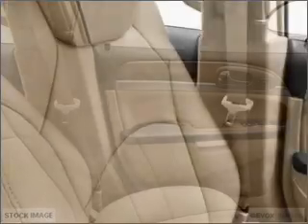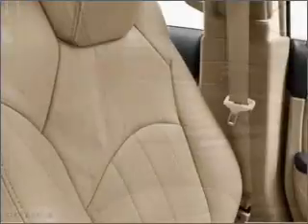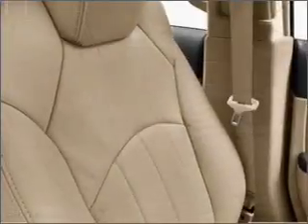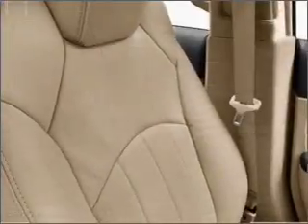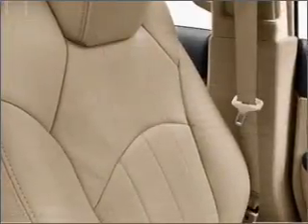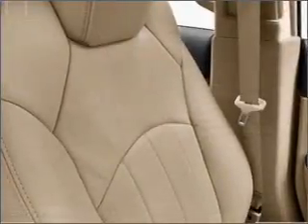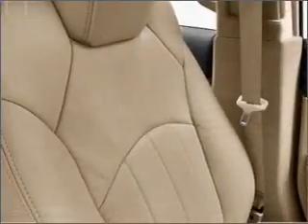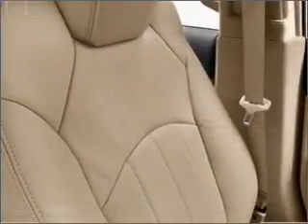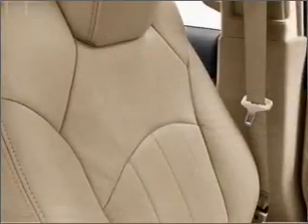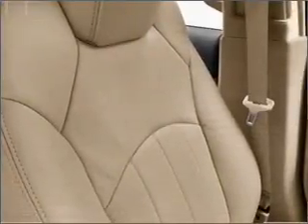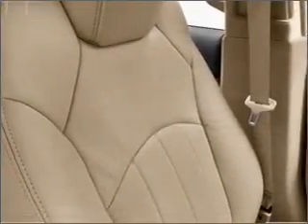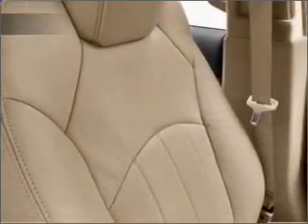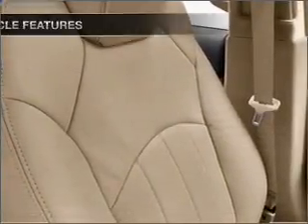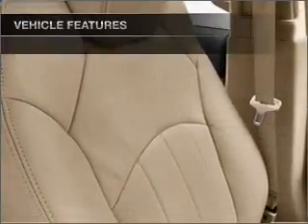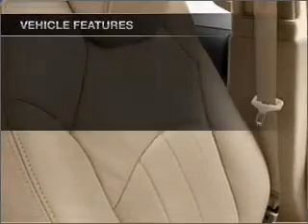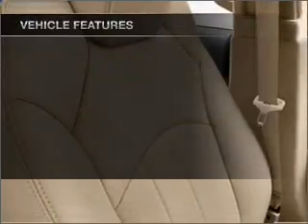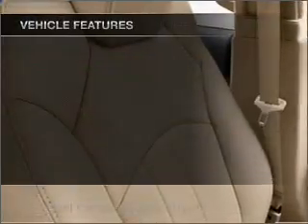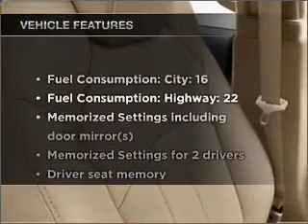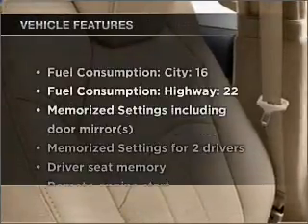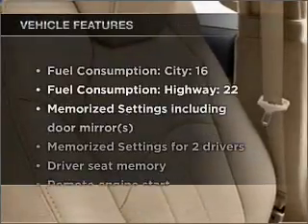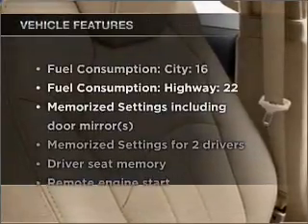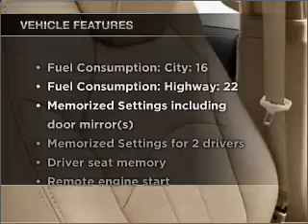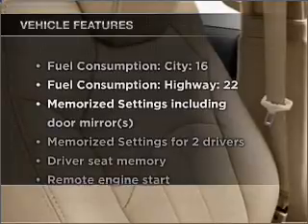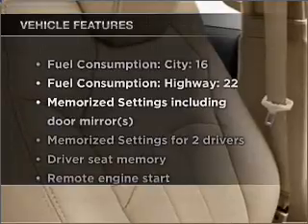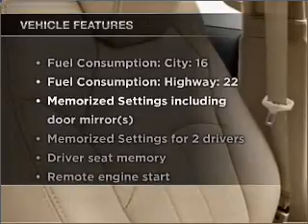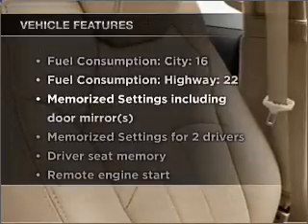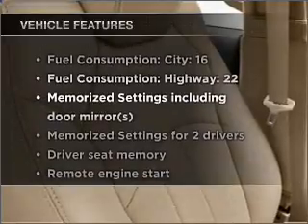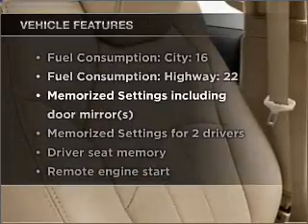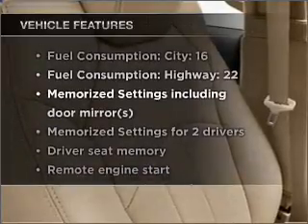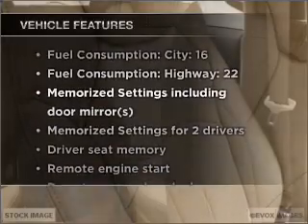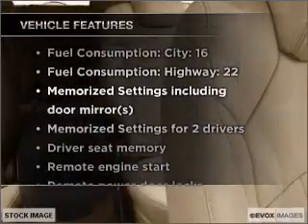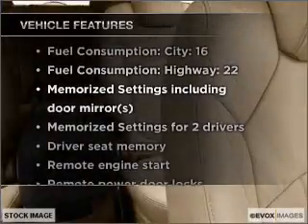Pamper yourself with memory settings. Plus, enjoy these notable features that are included in this ride.